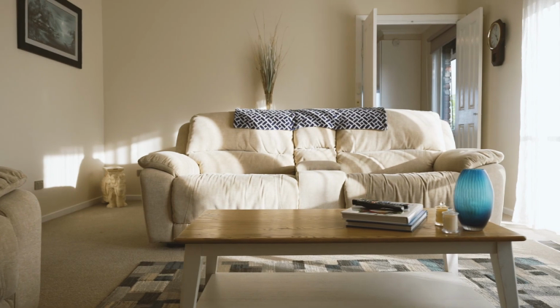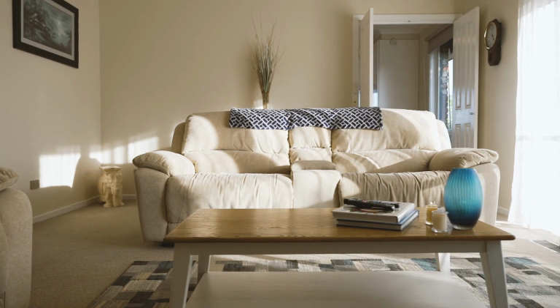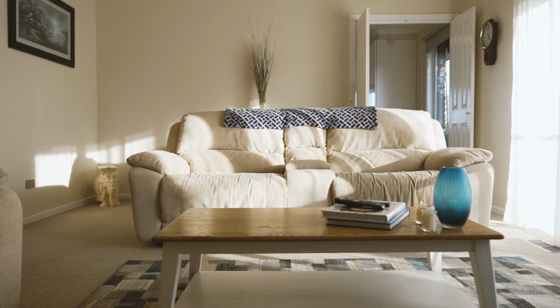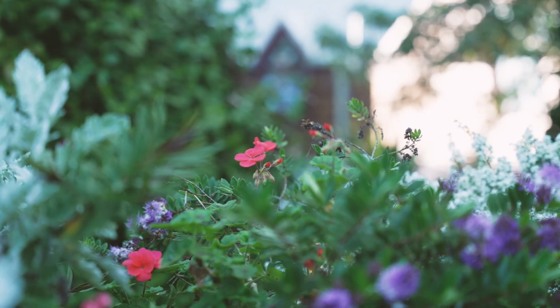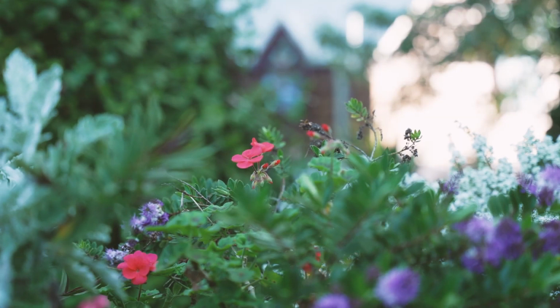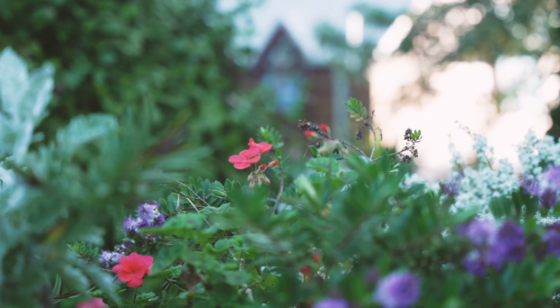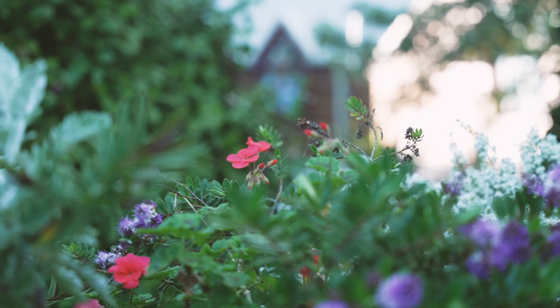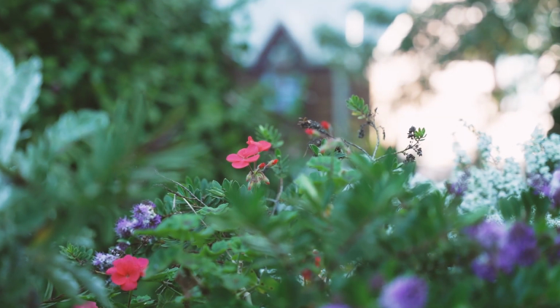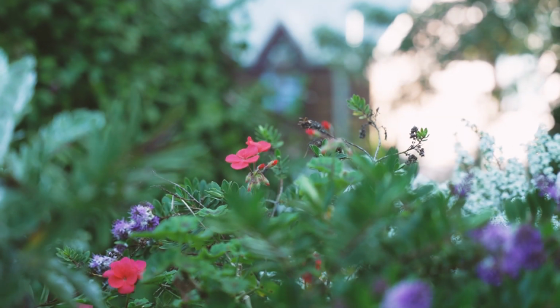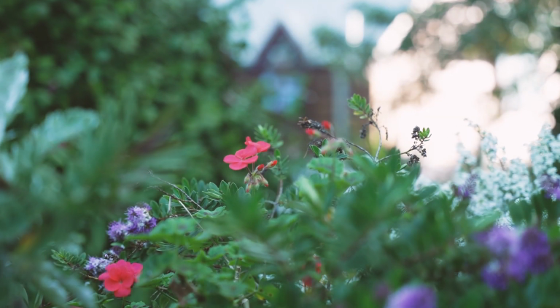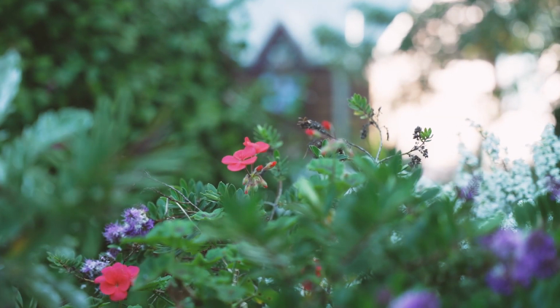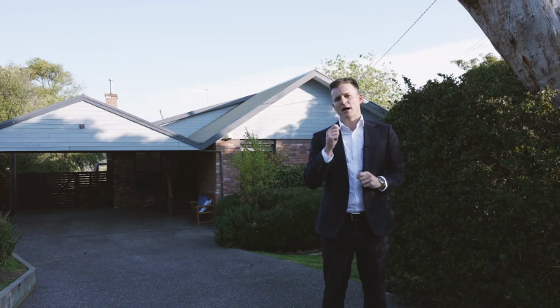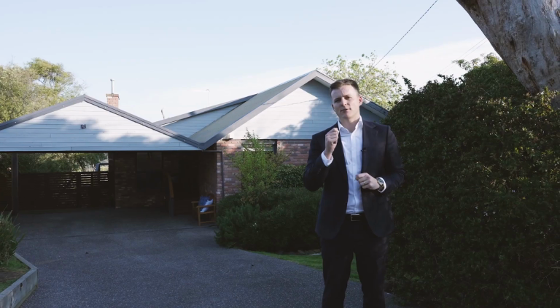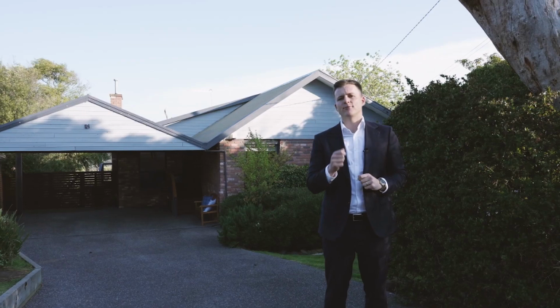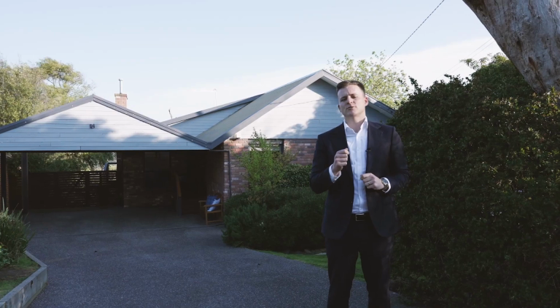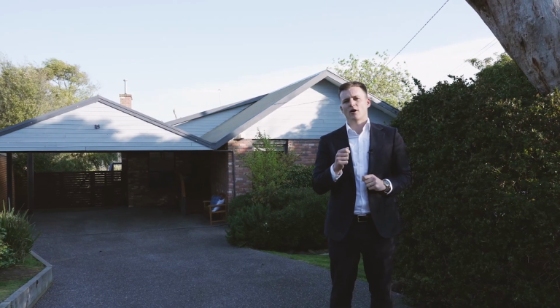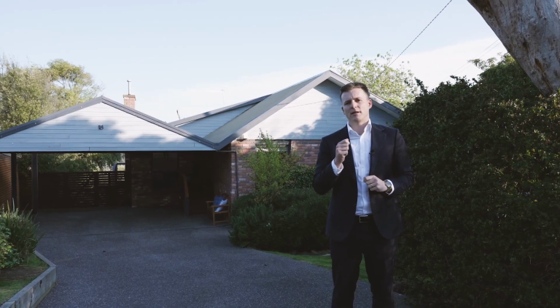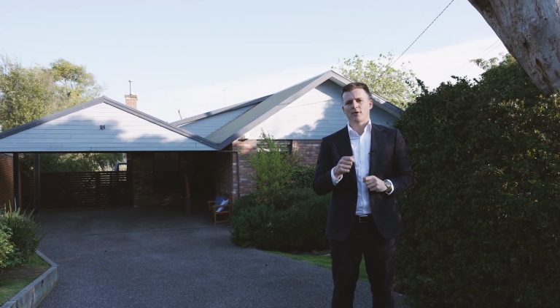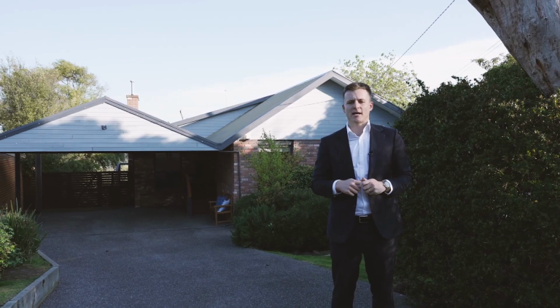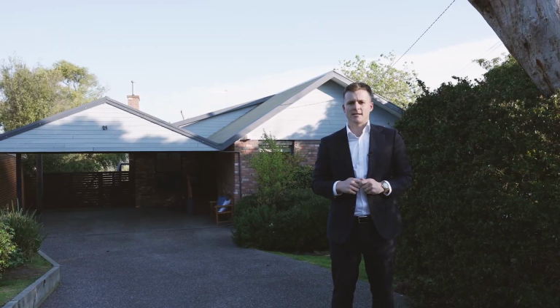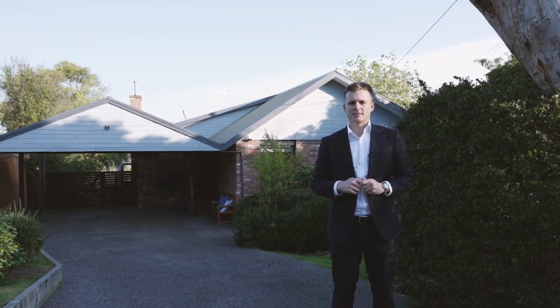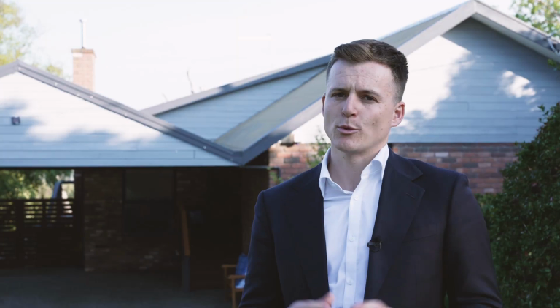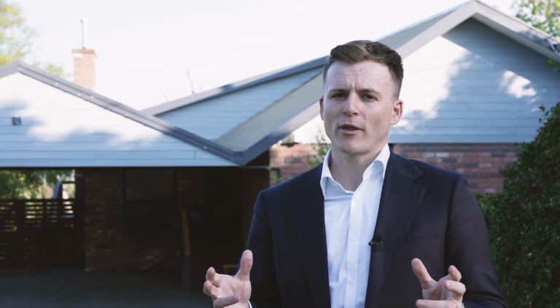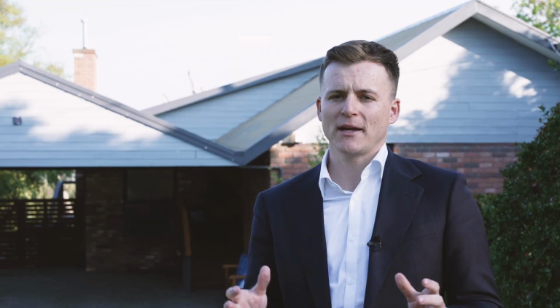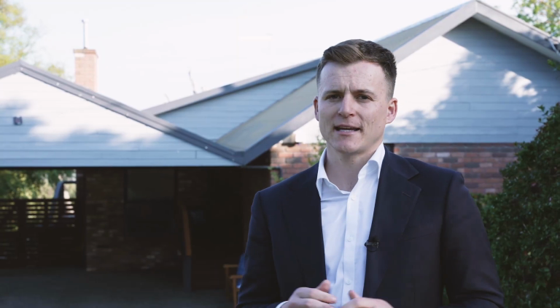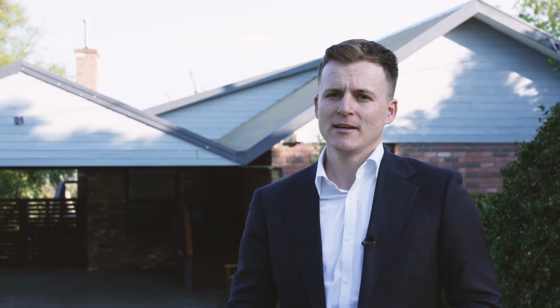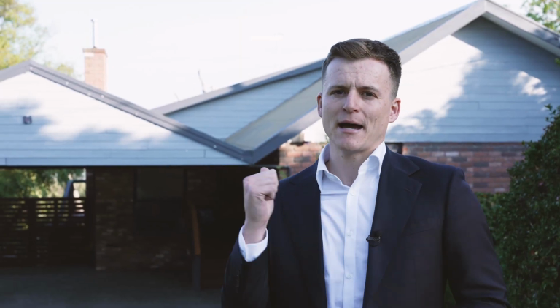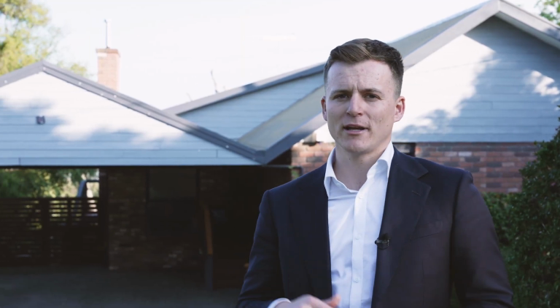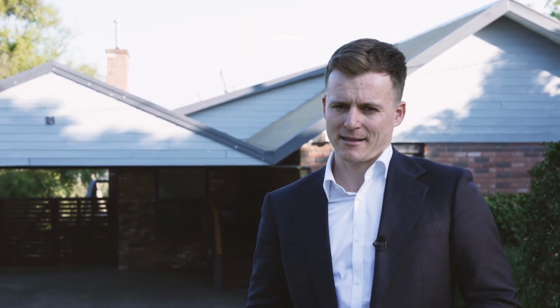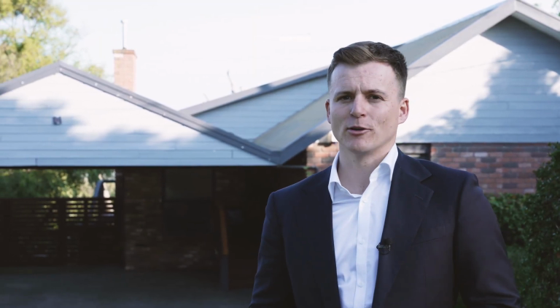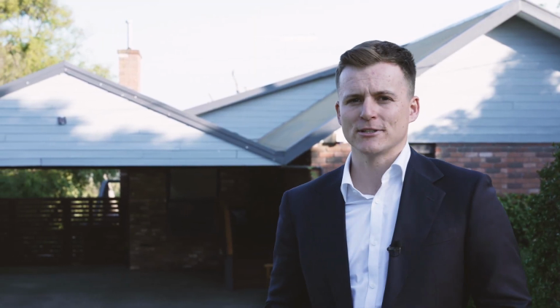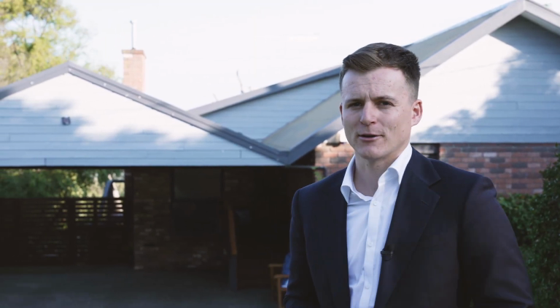I'm proud to be standing at the front of this property and presenting it to market for the first time in 38 years. So with all that being said, come on in and have a look for yourself.